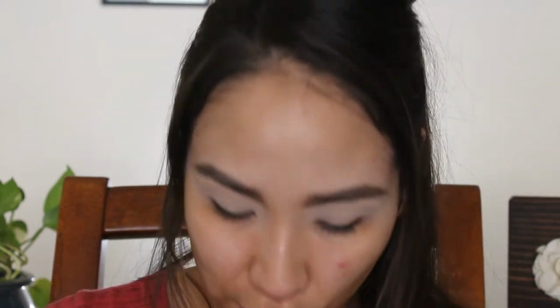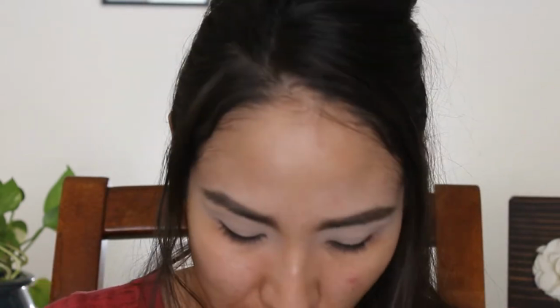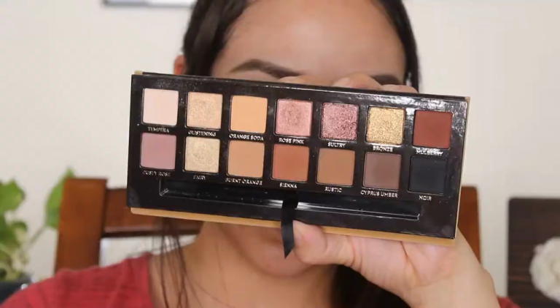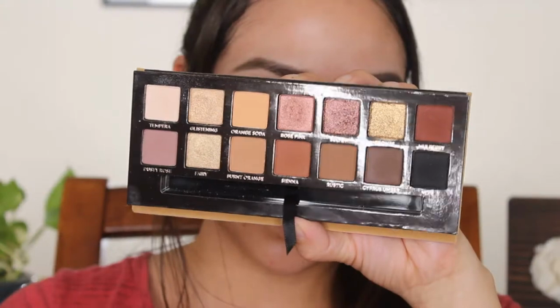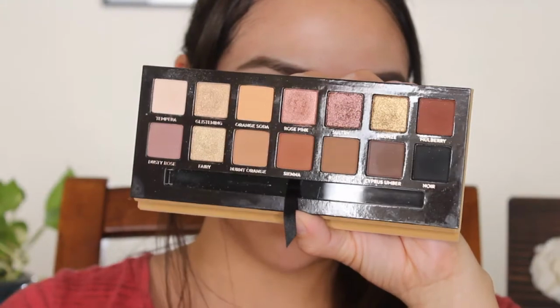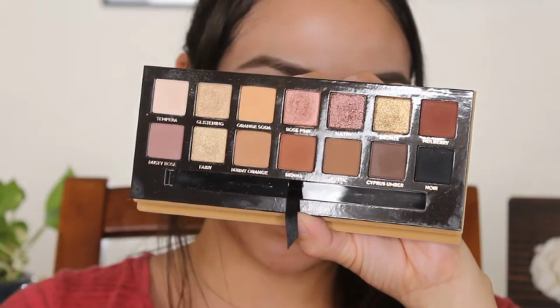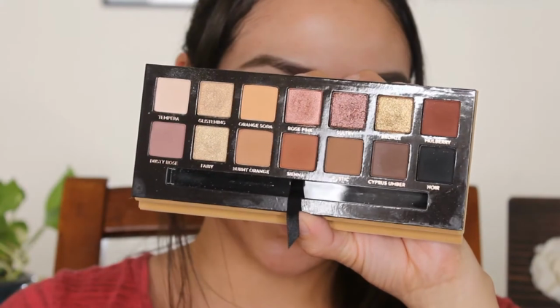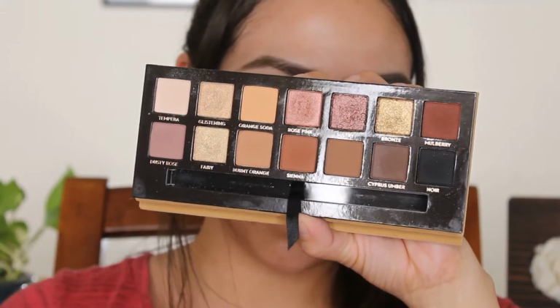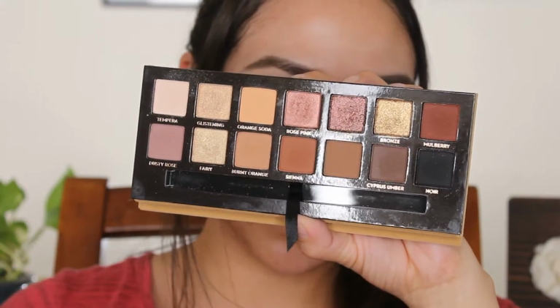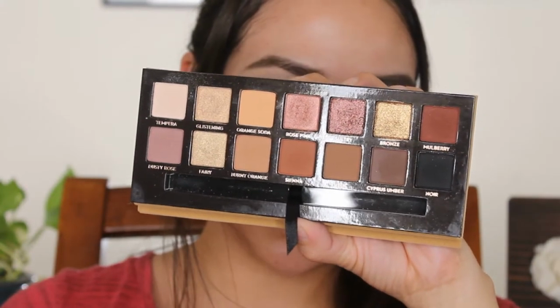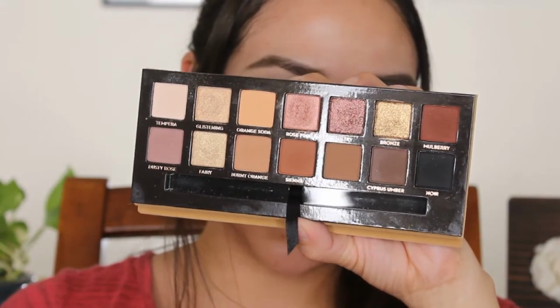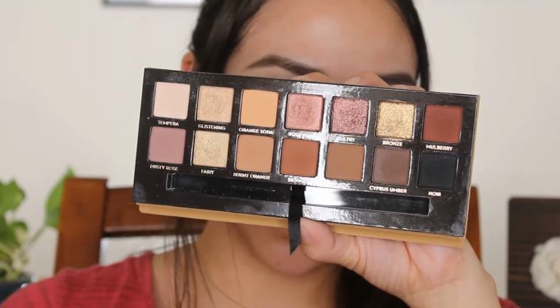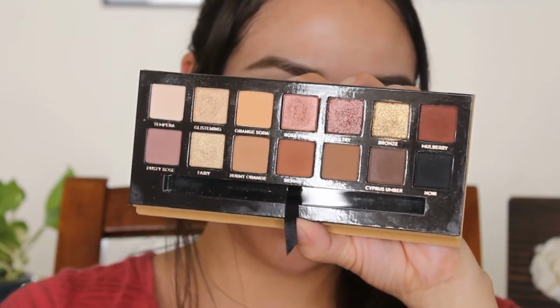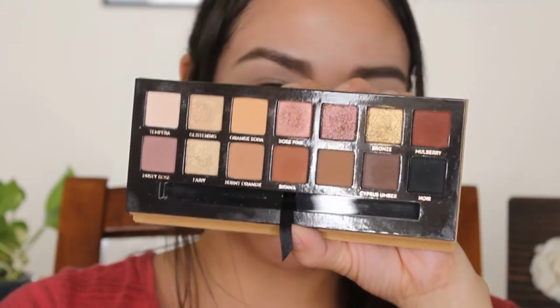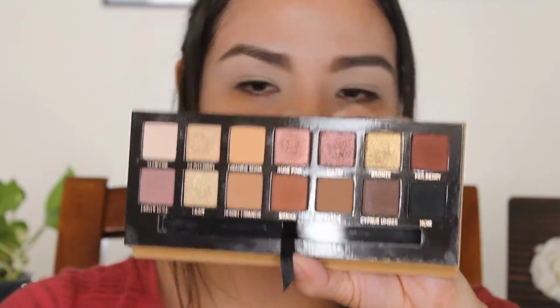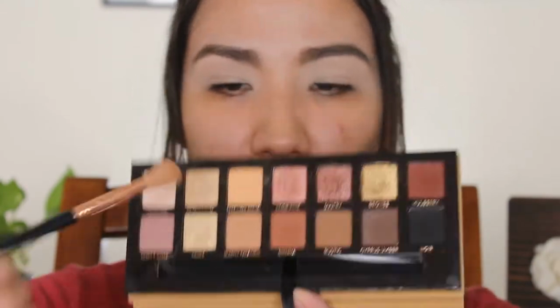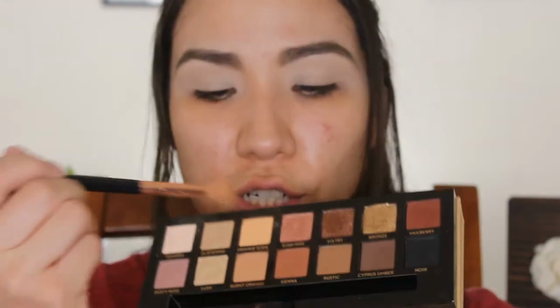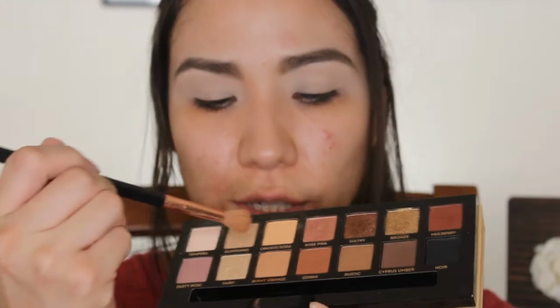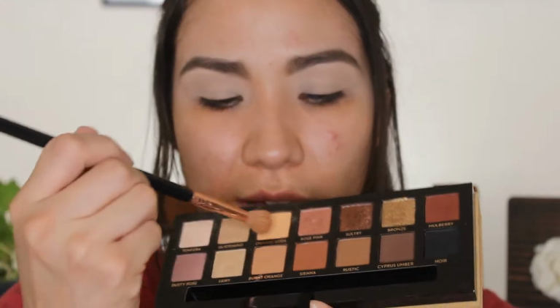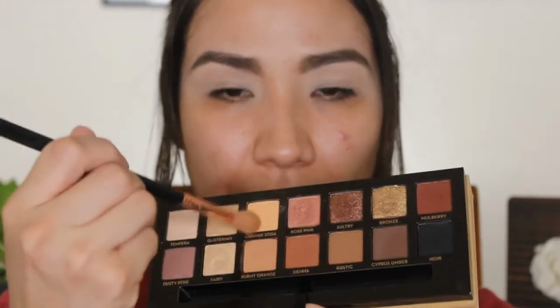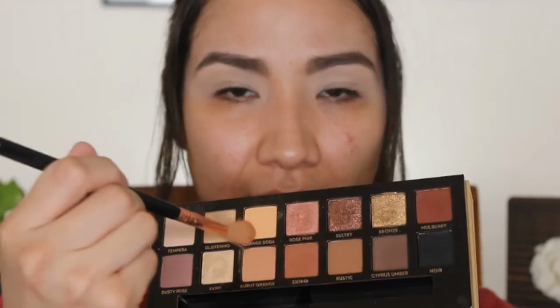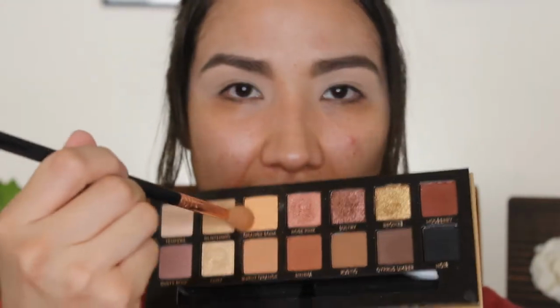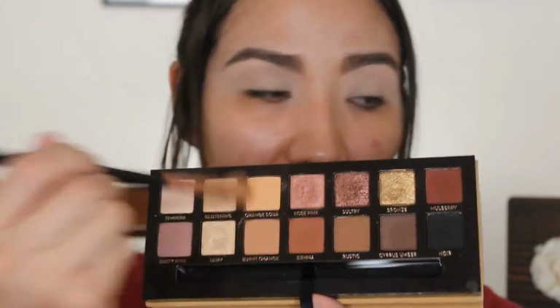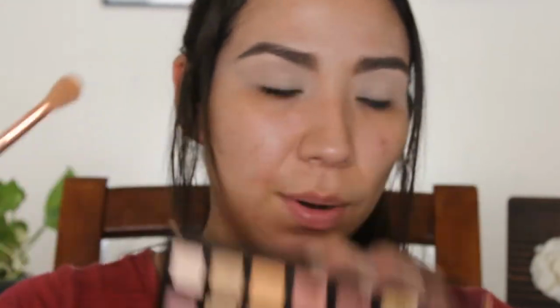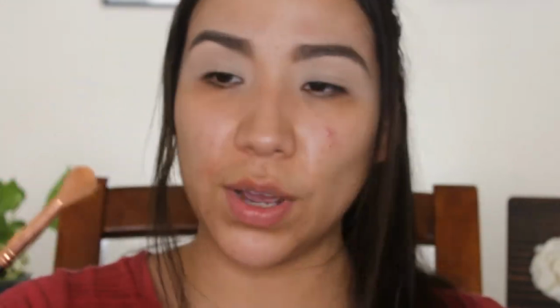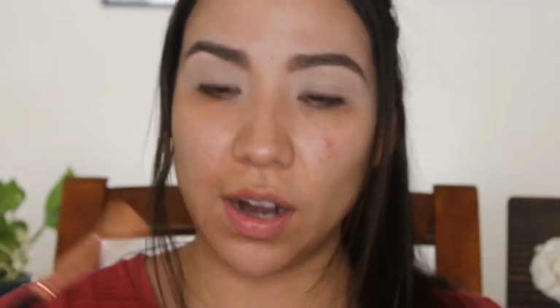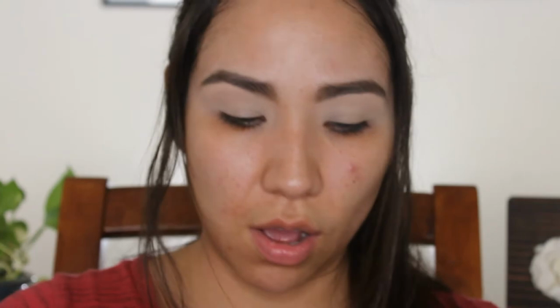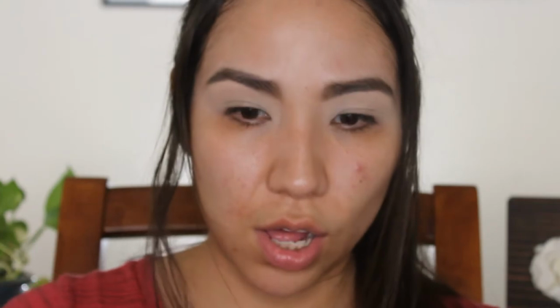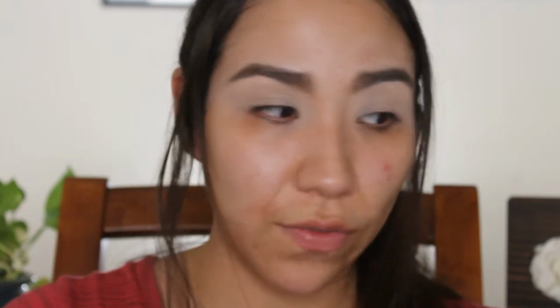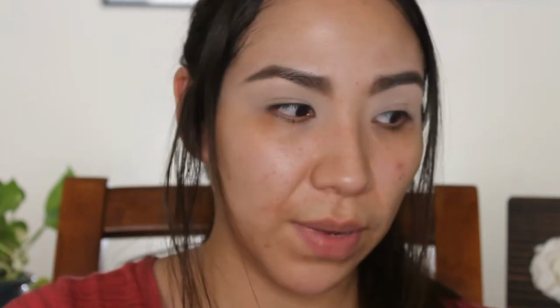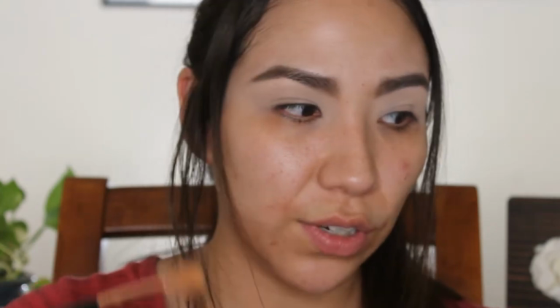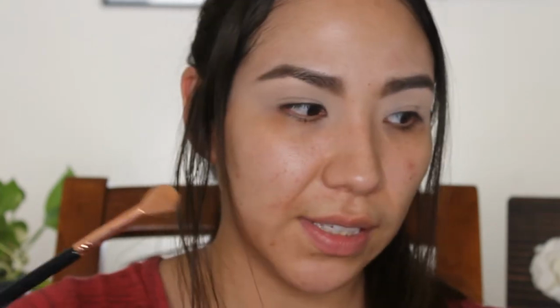I'm gonna take this light cream shade, Orange Soda, and put it all over my crease.